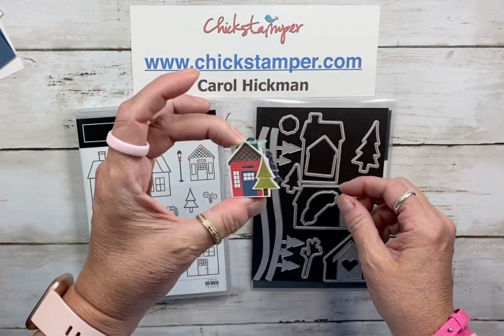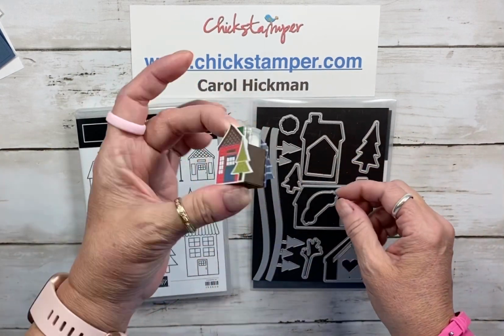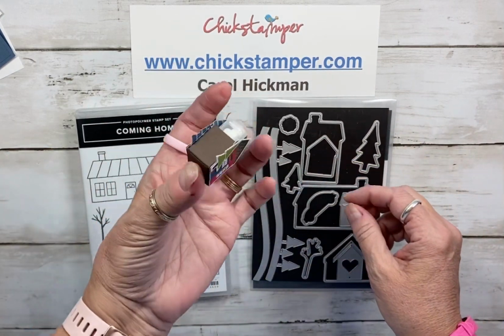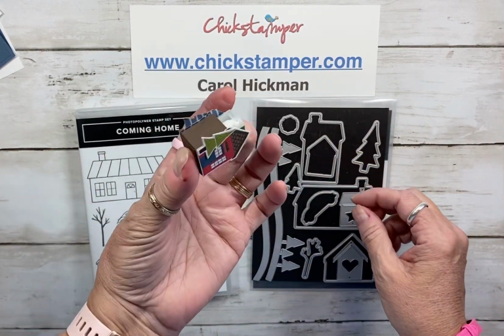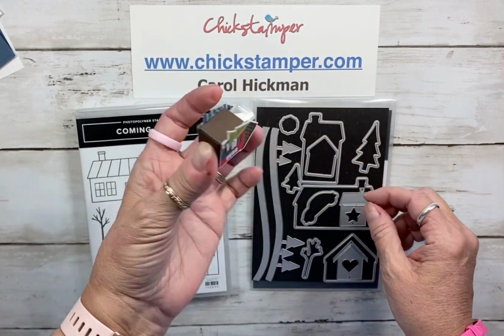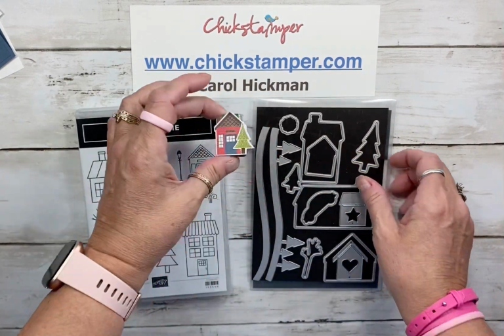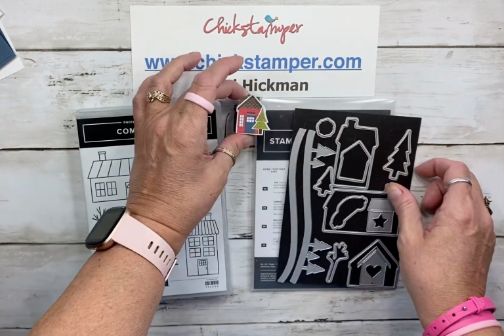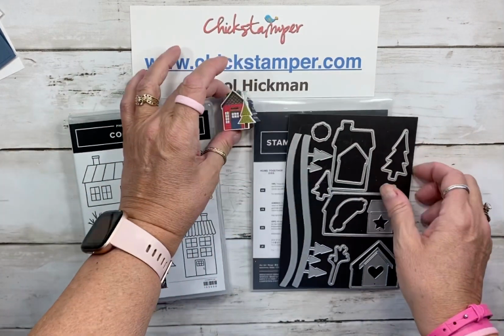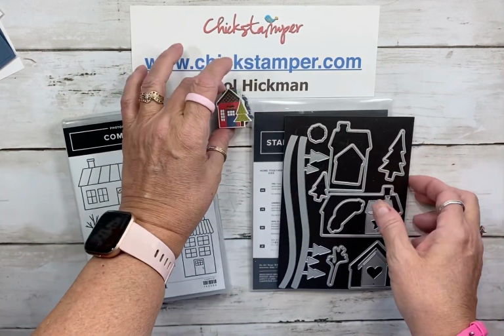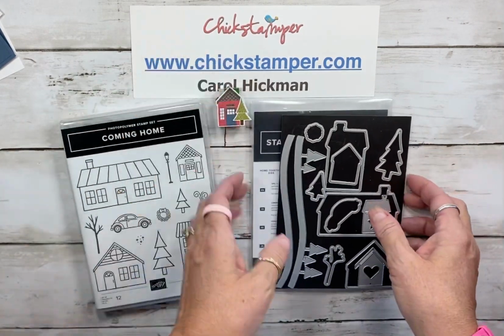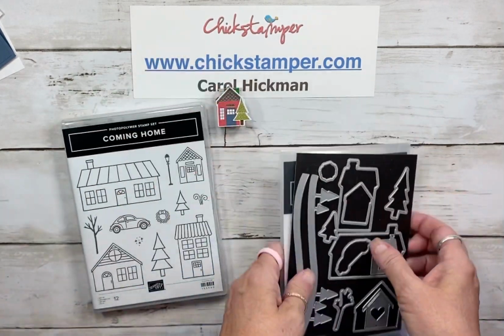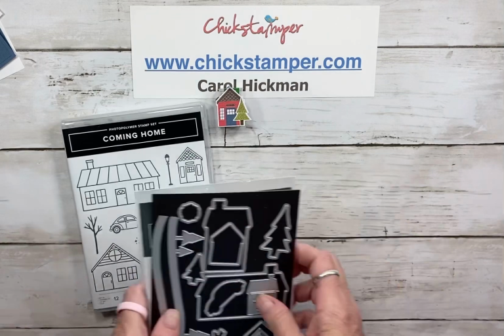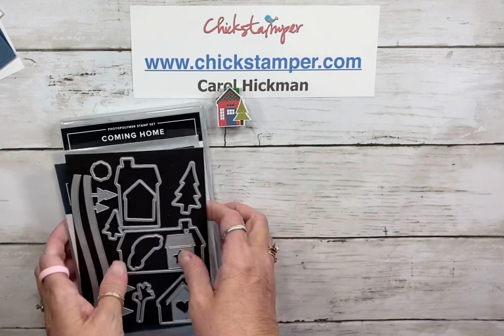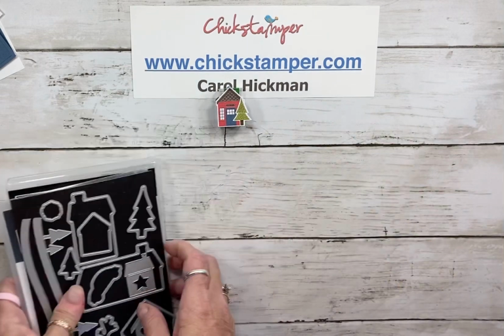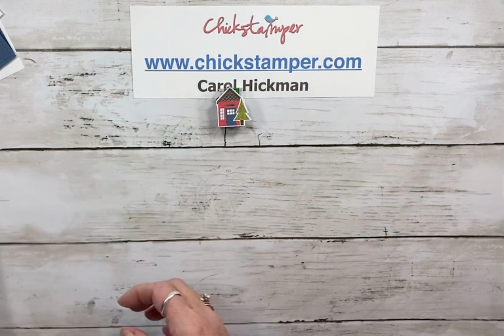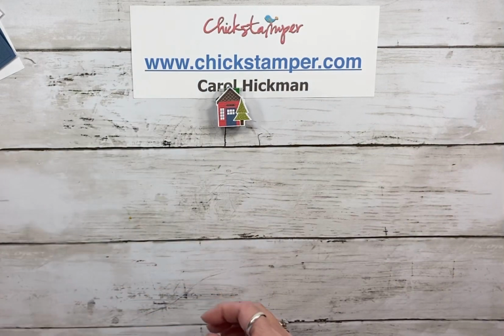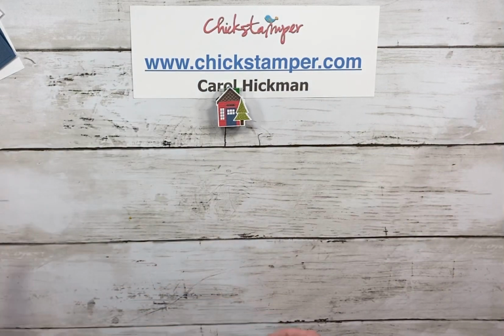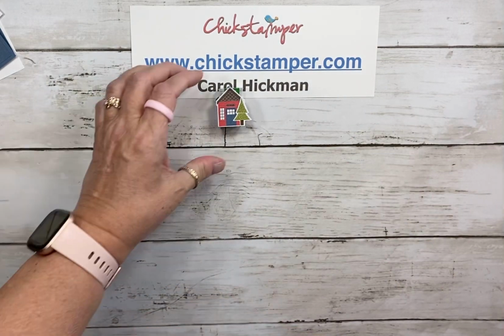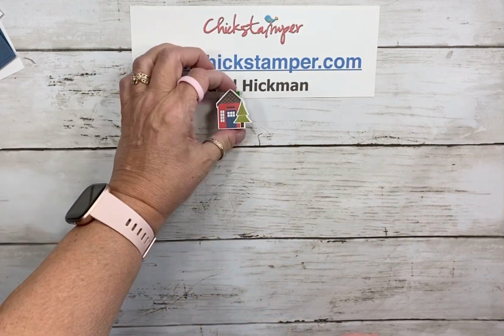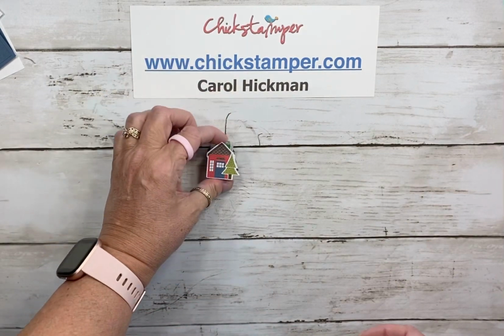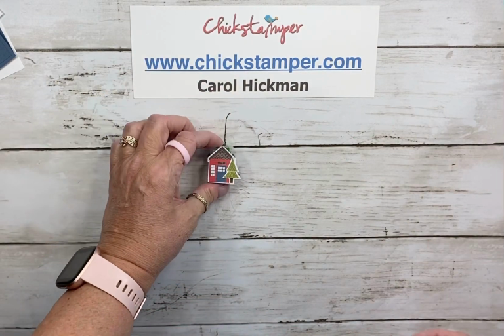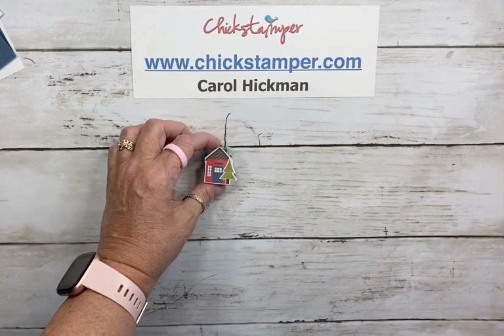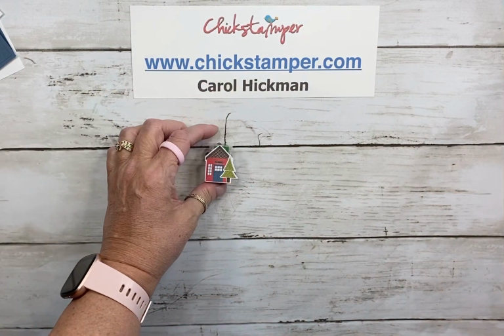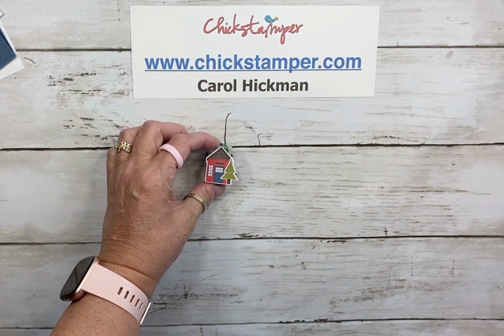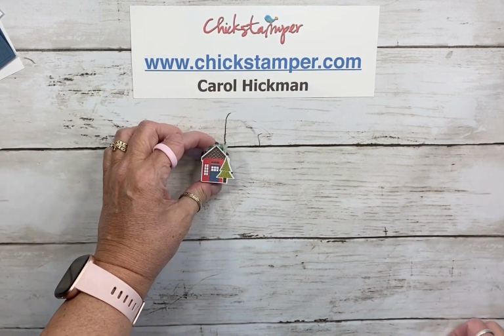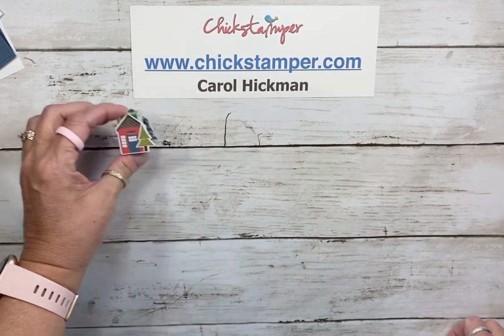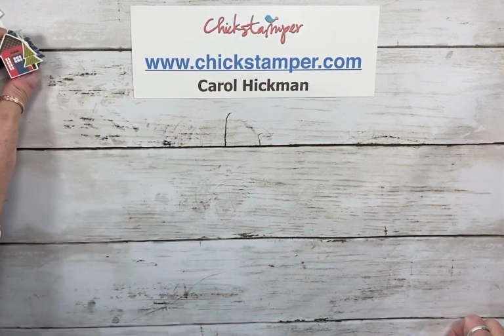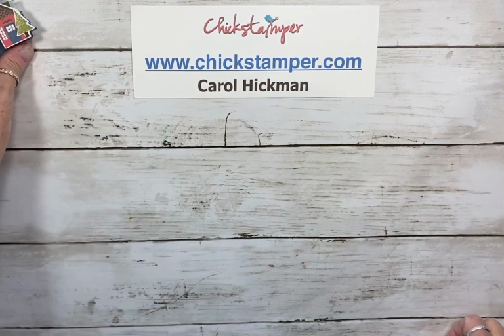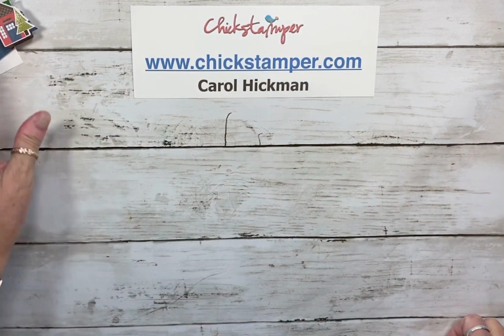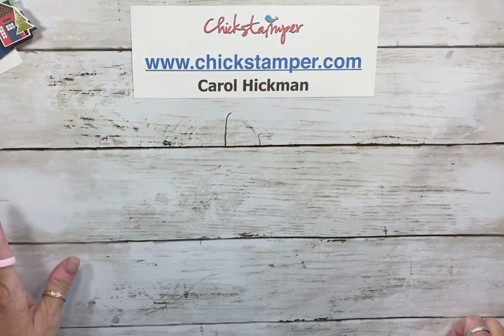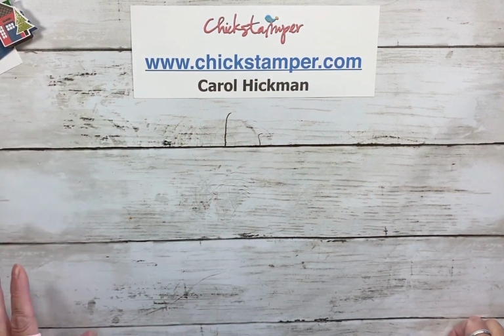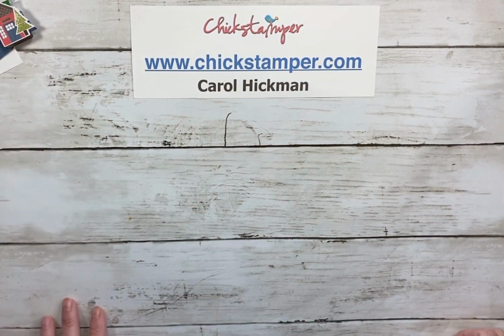So let me go ahead and show you how I made it. And thank you to everybody who ordered last week — your treats are going in the mail today.